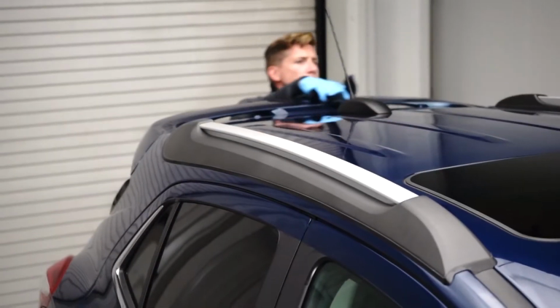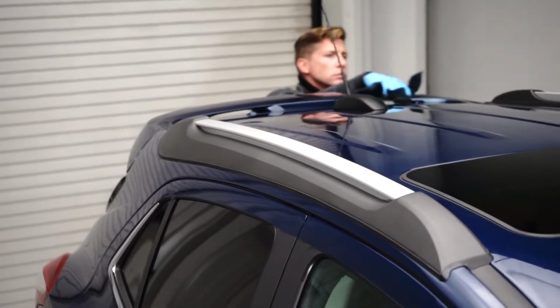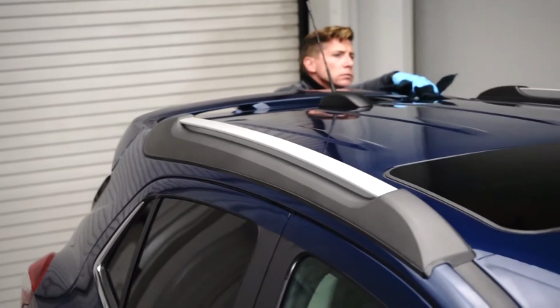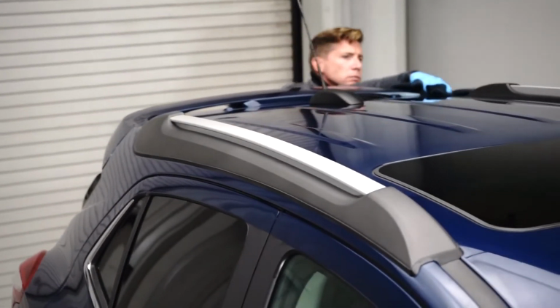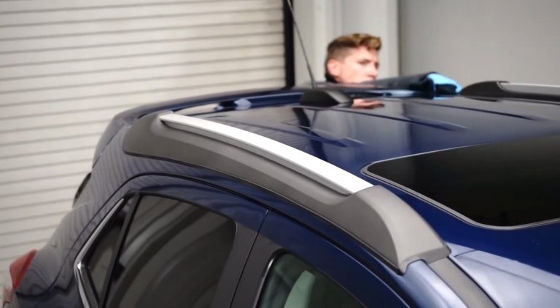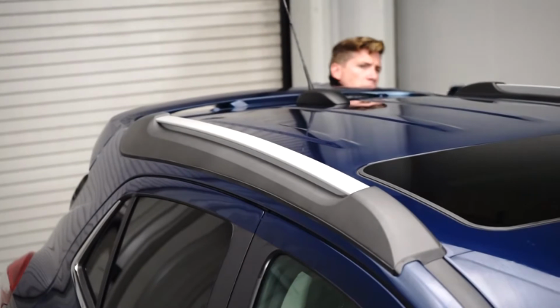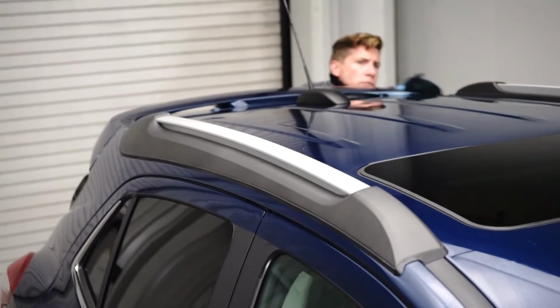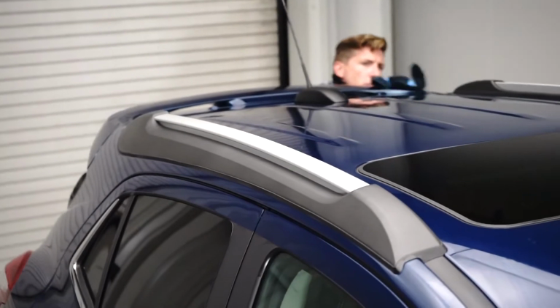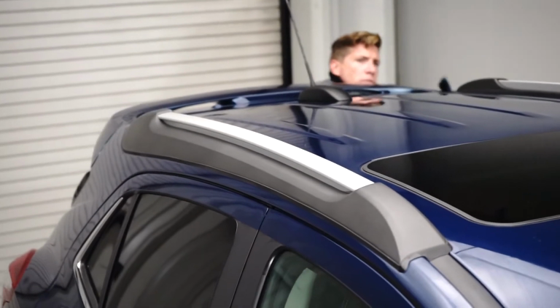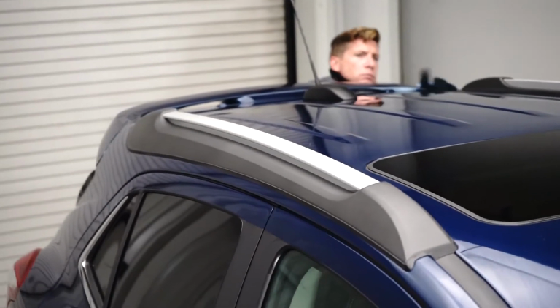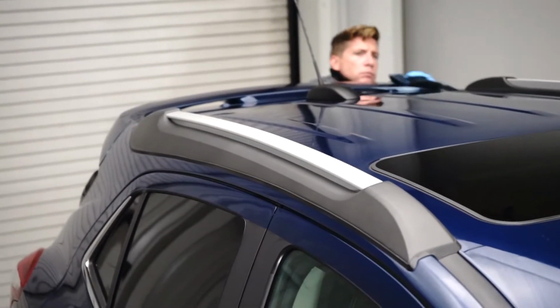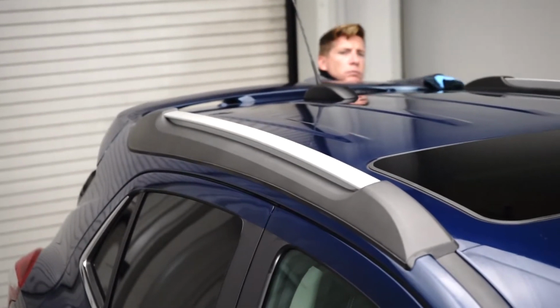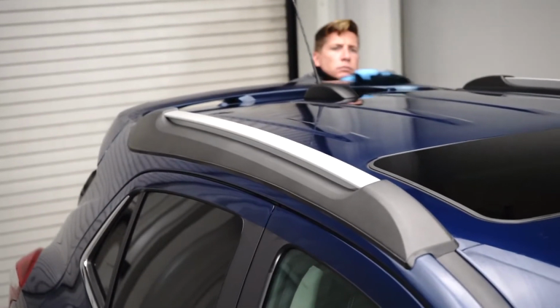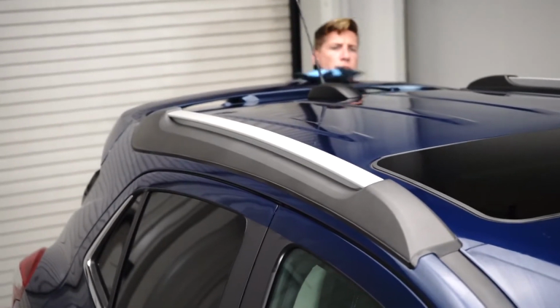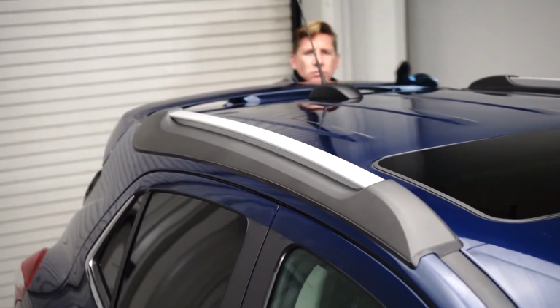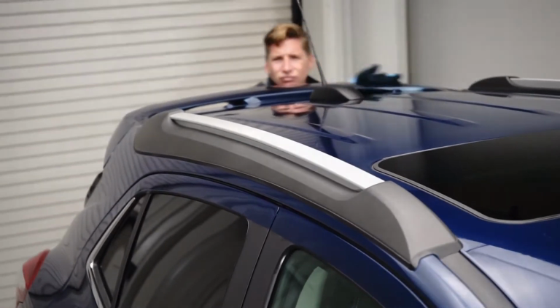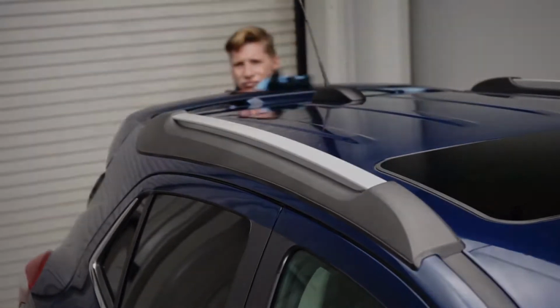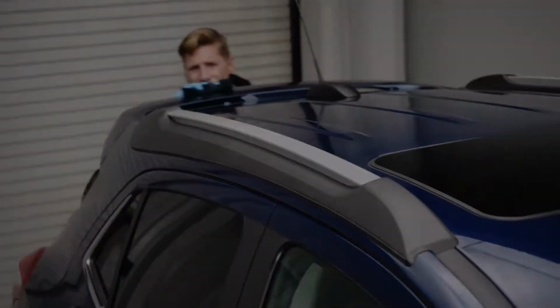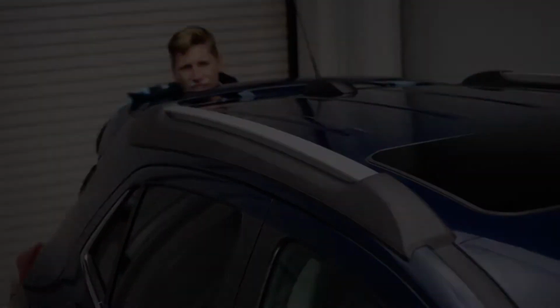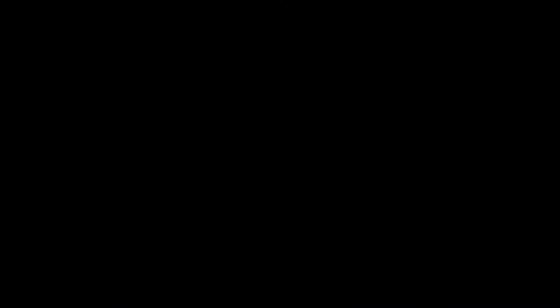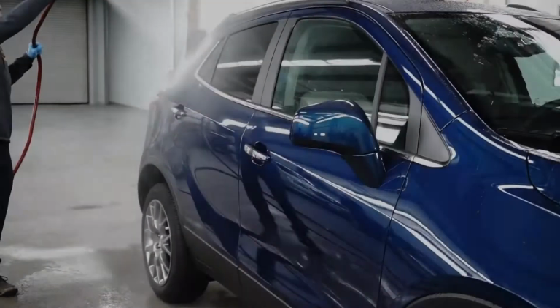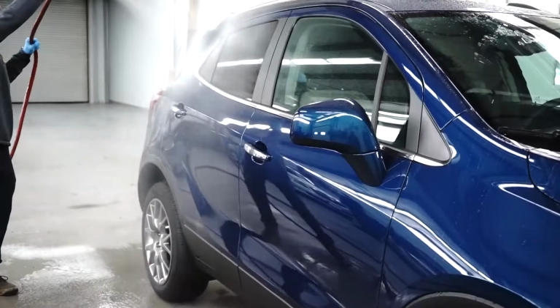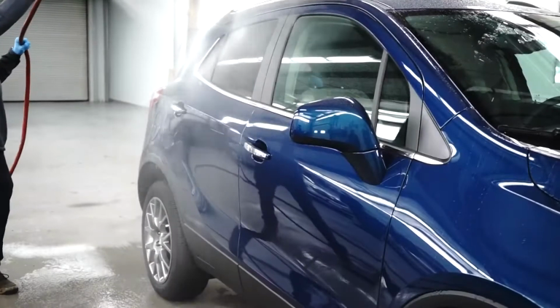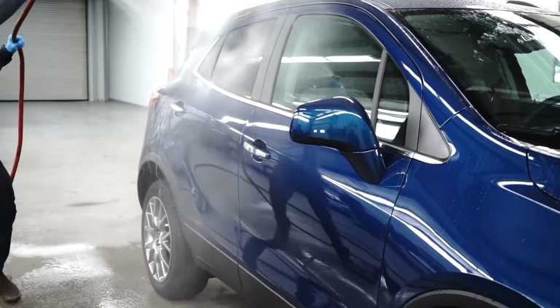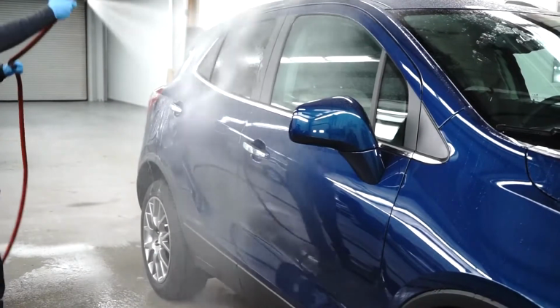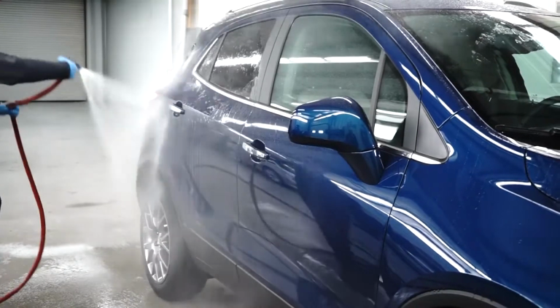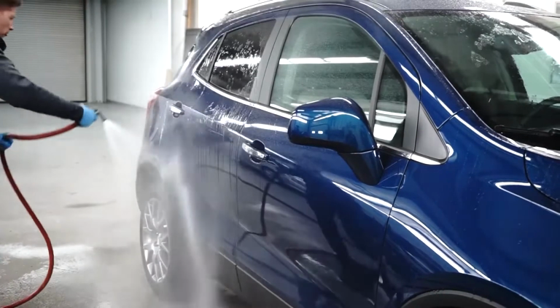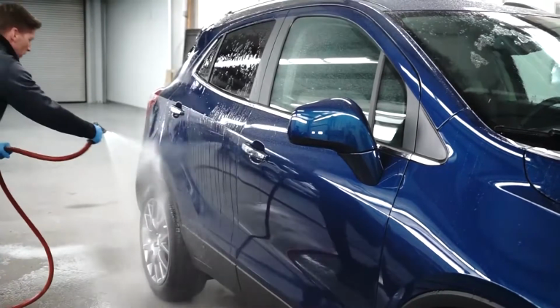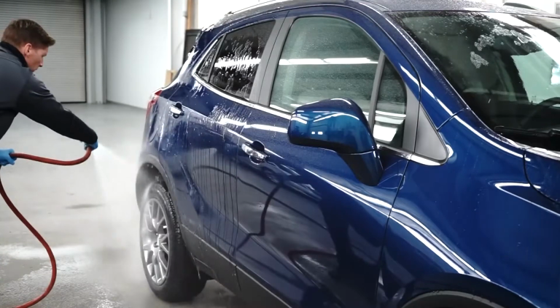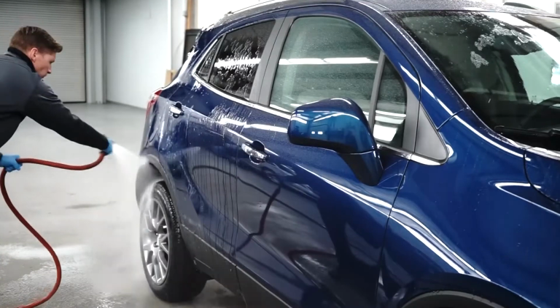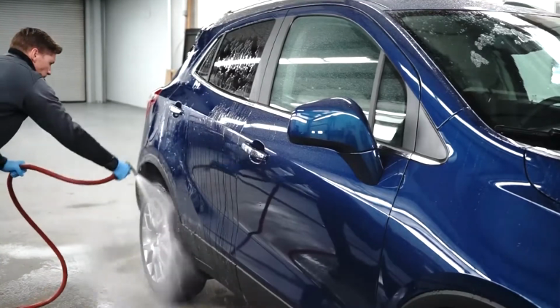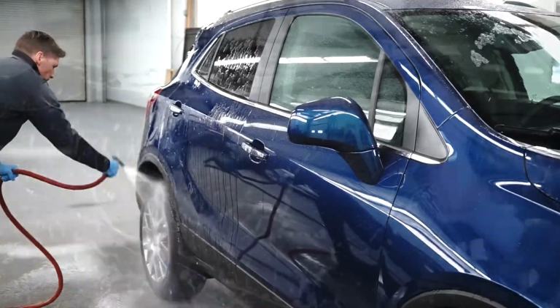First, if the car has transit wrap, please remove this. Second, wash and completely dry the vehicle.